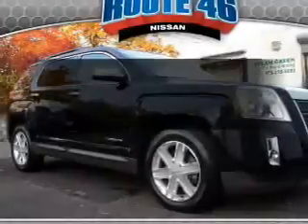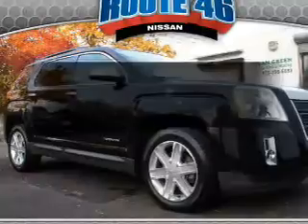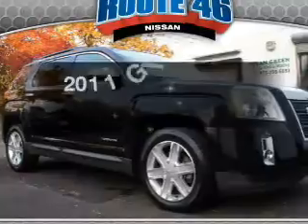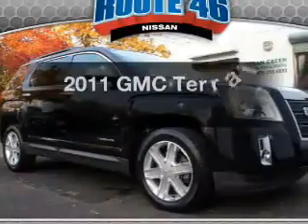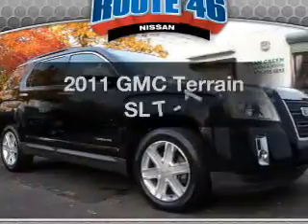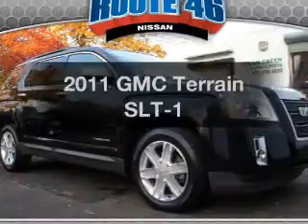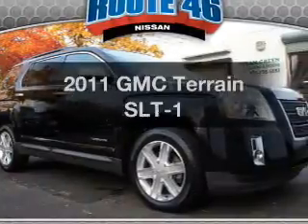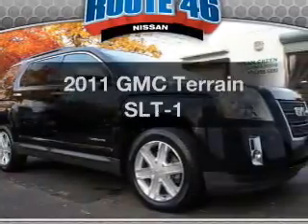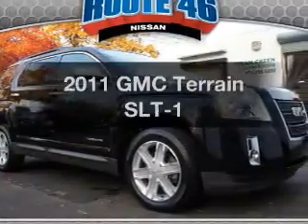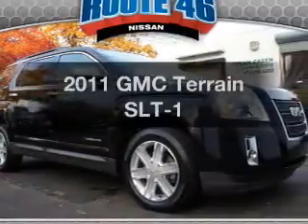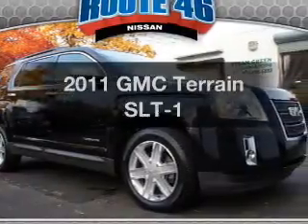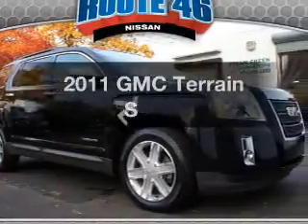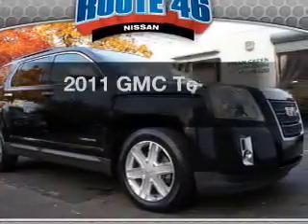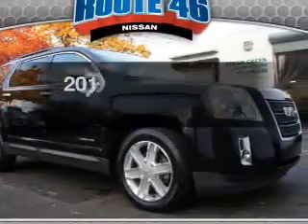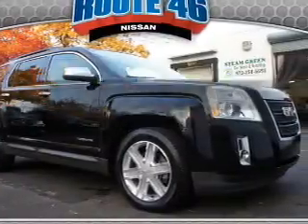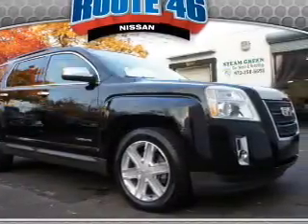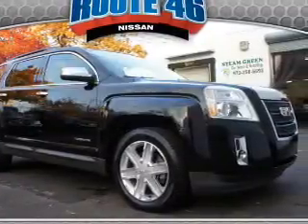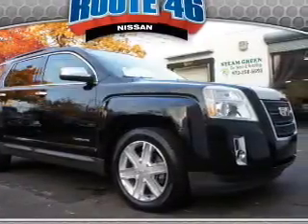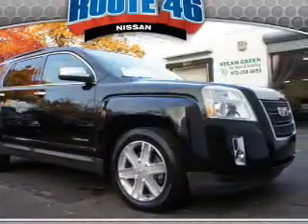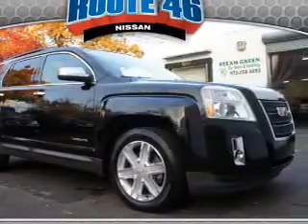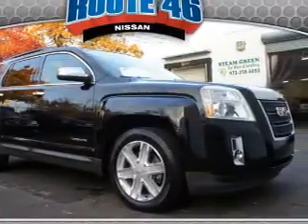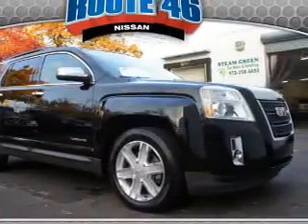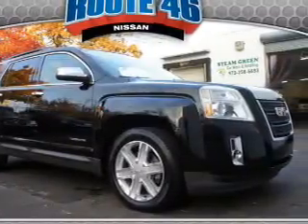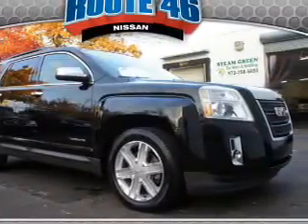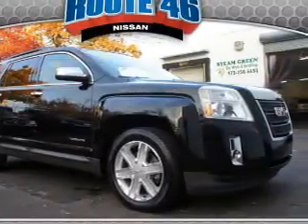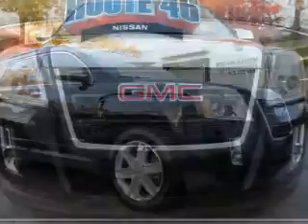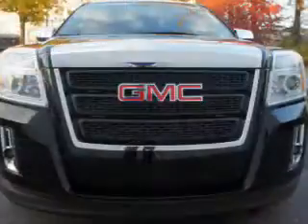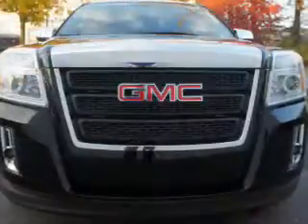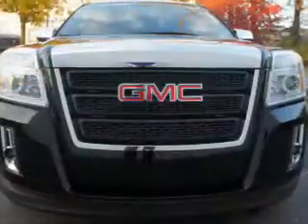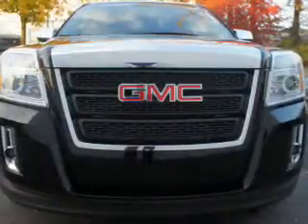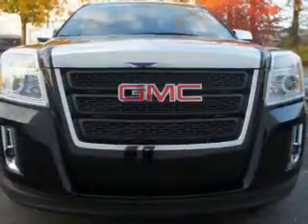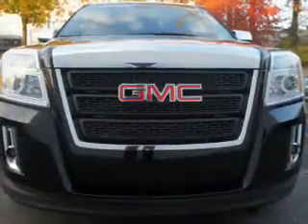Imagine yourself in this 2011 GMC Terrain. If you're looking for a first-rate auto, this one could be yours today.